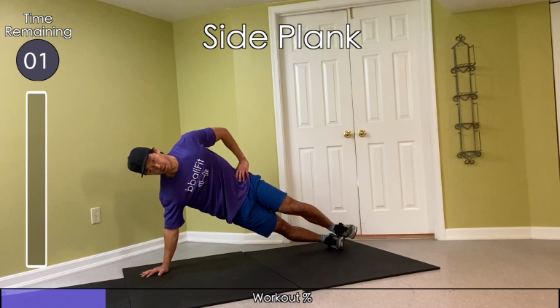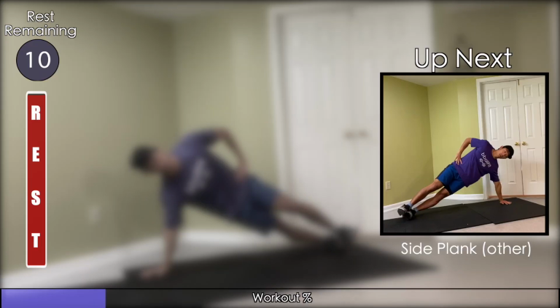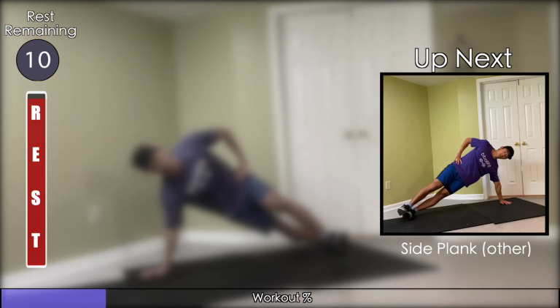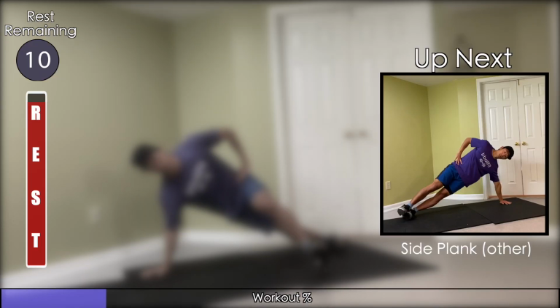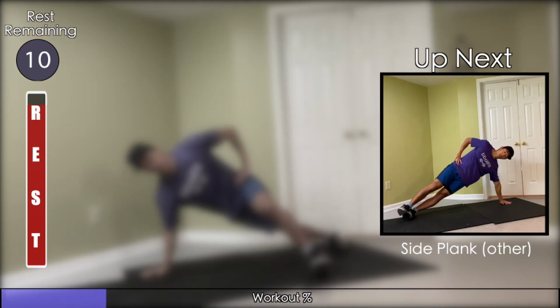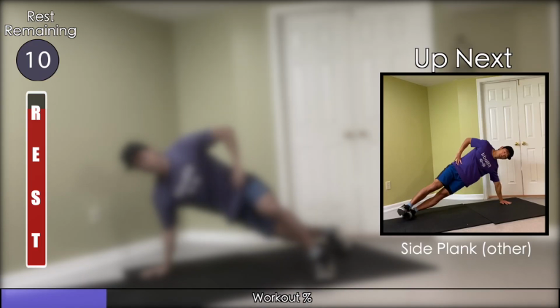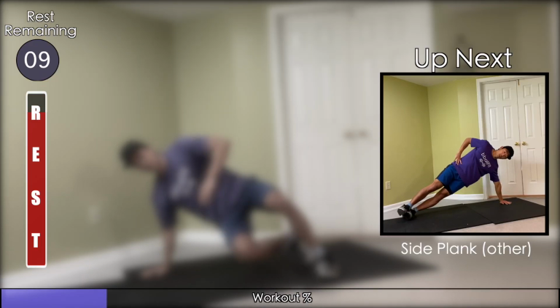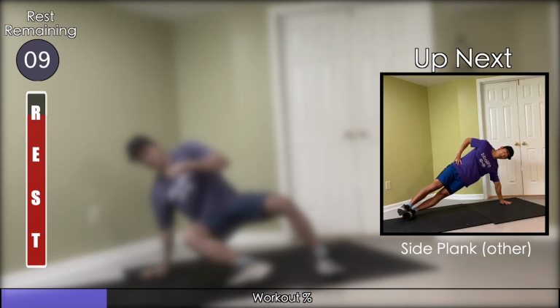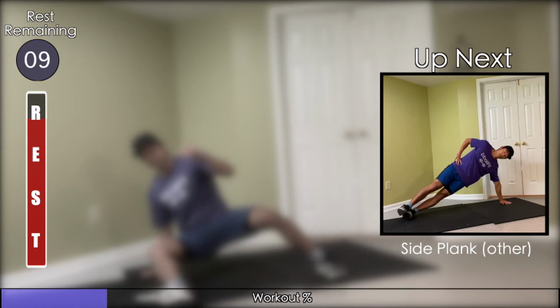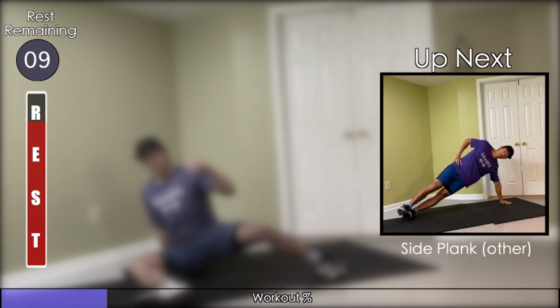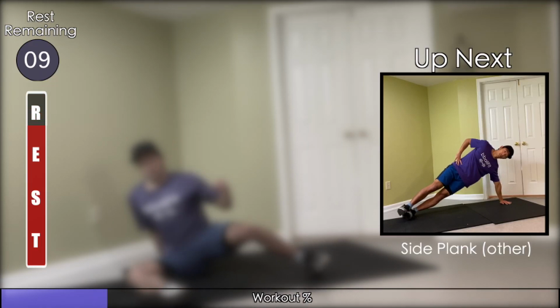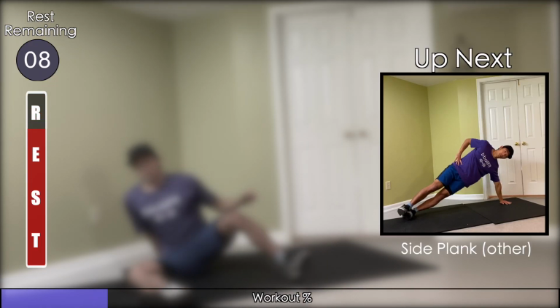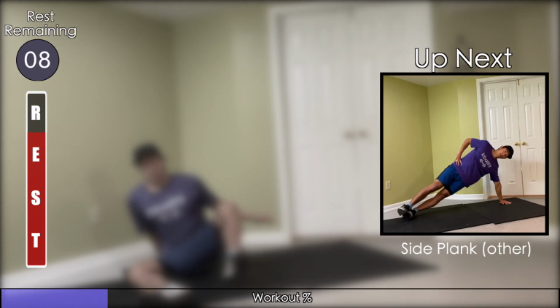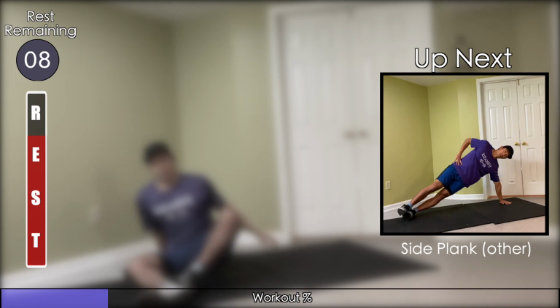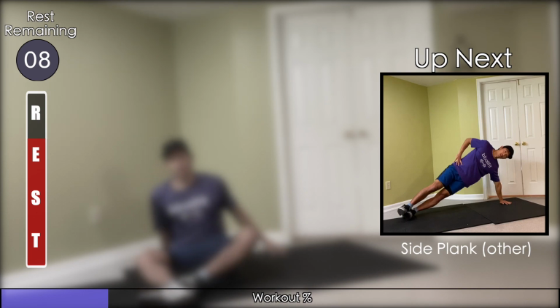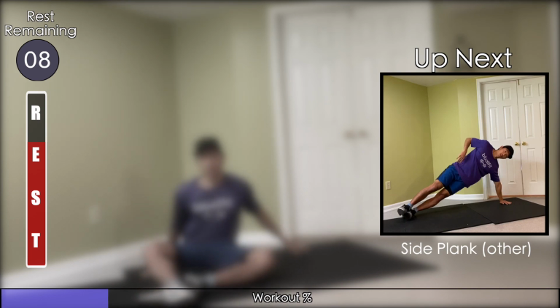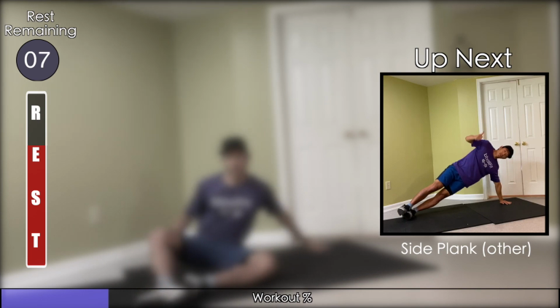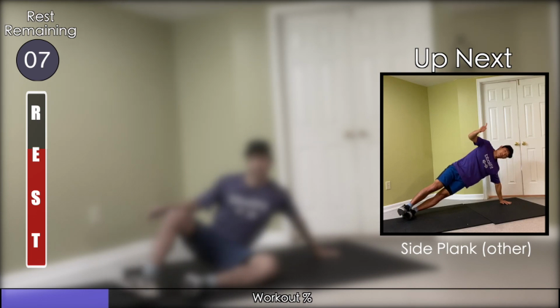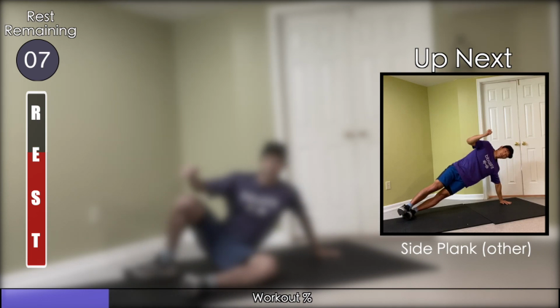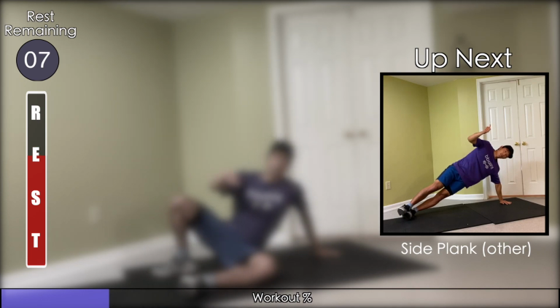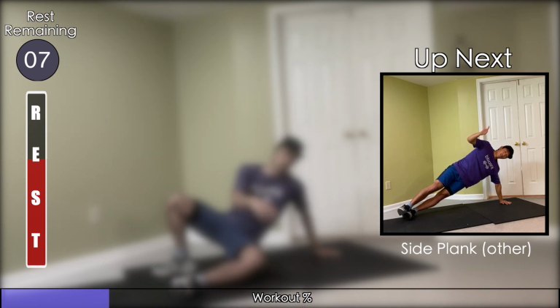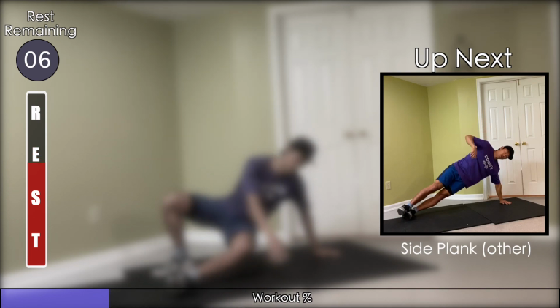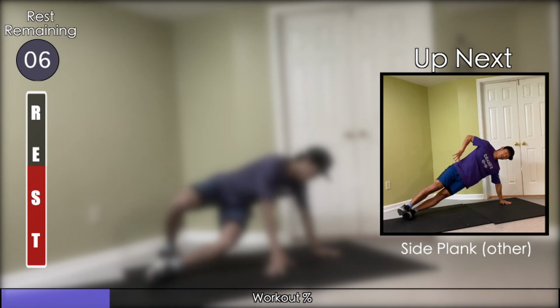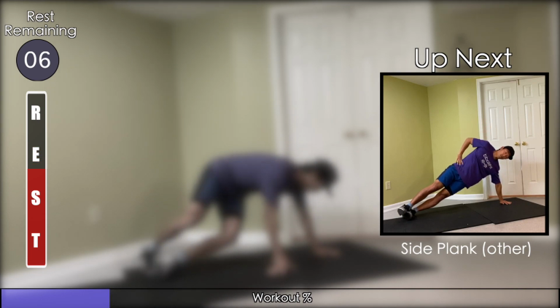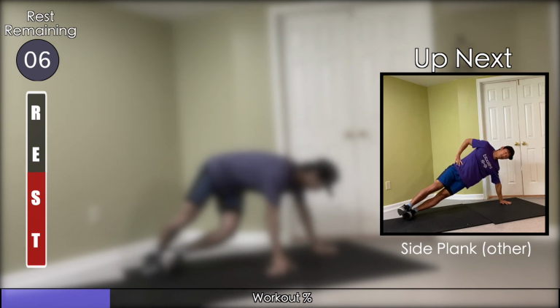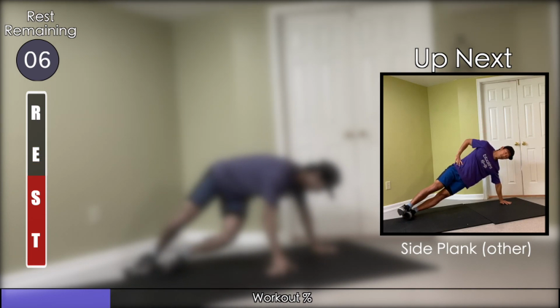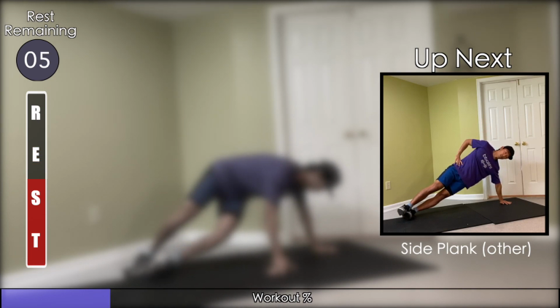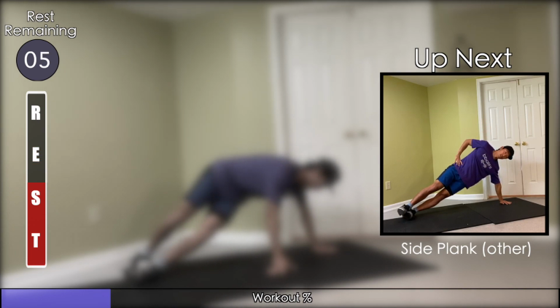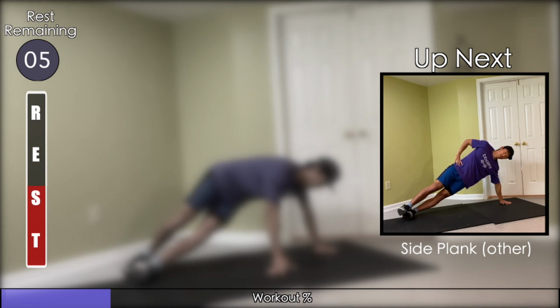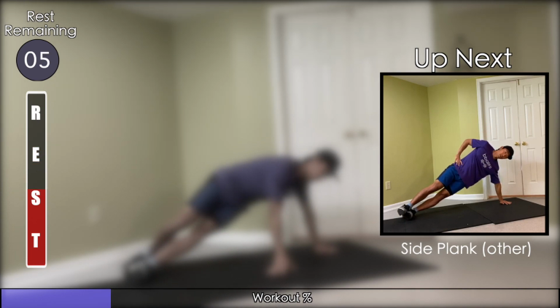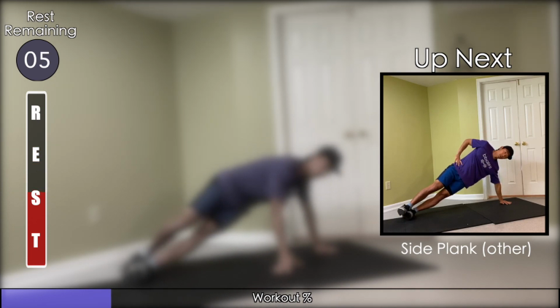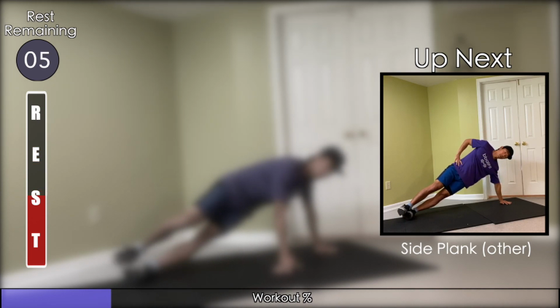We'll be doing the same thing and repeating the side plank, this time on the other side.